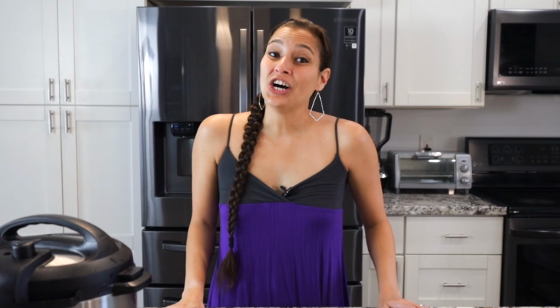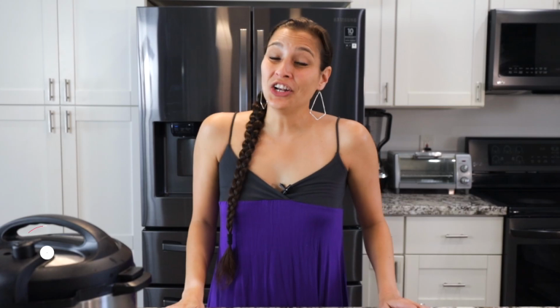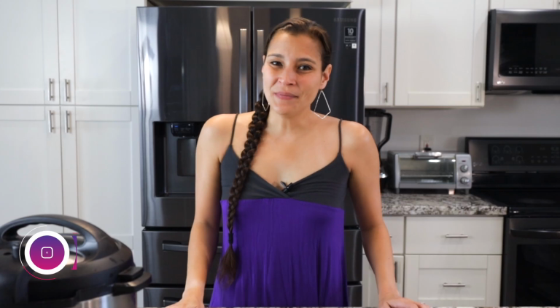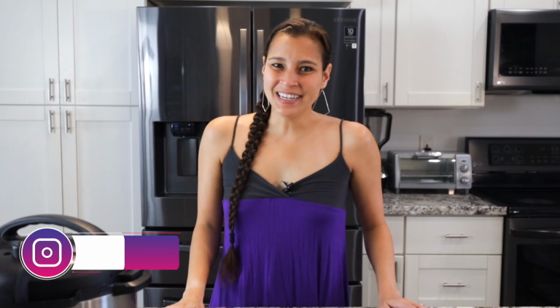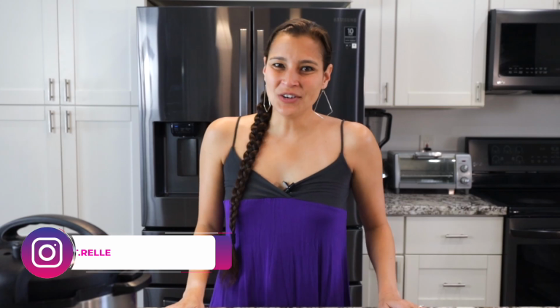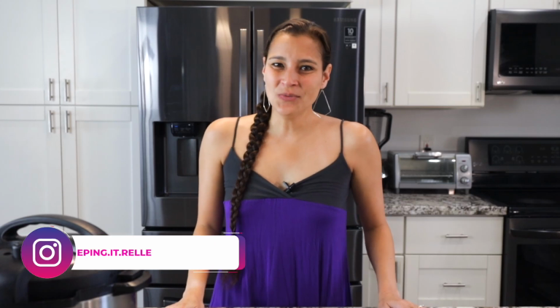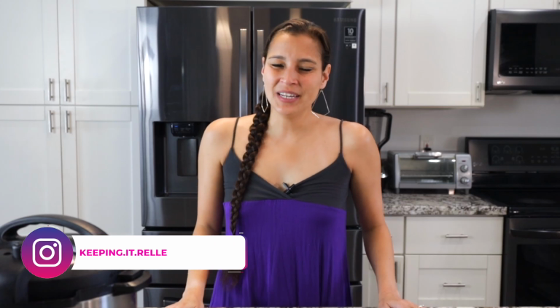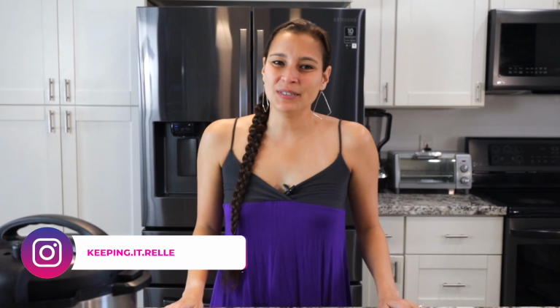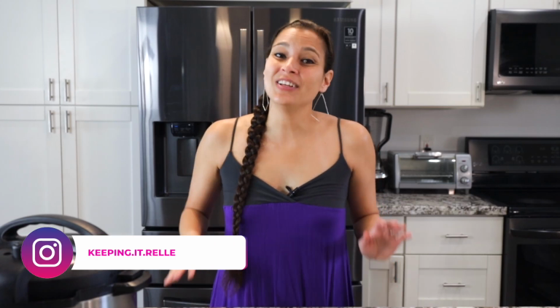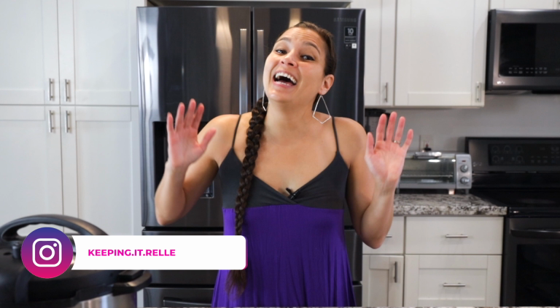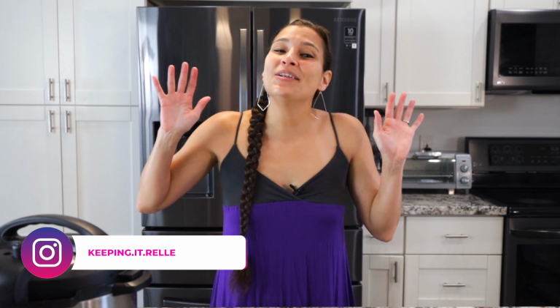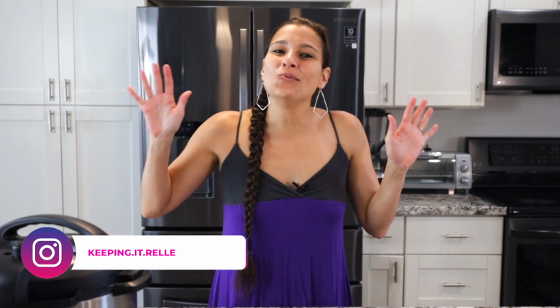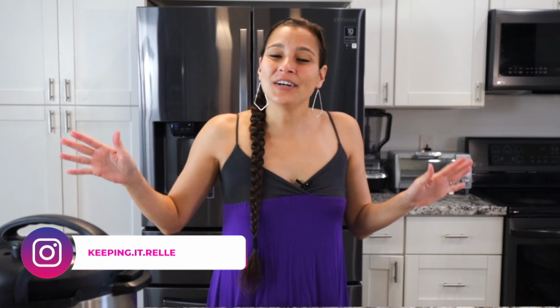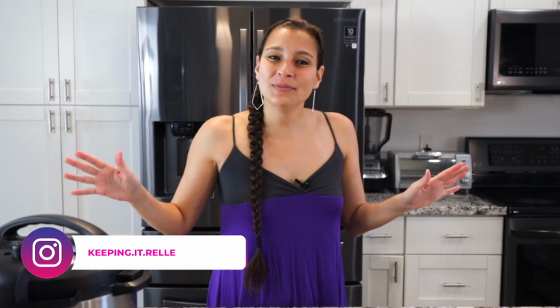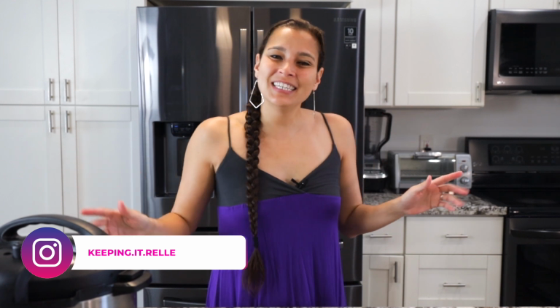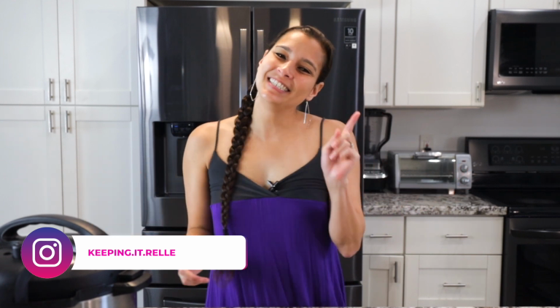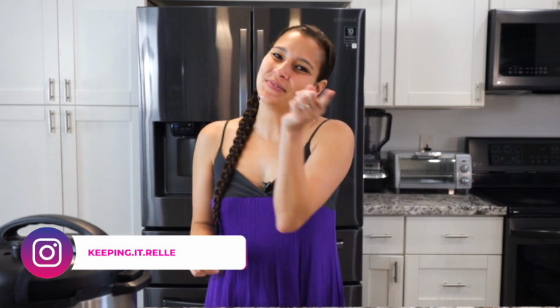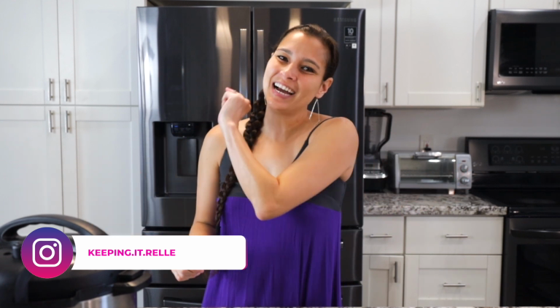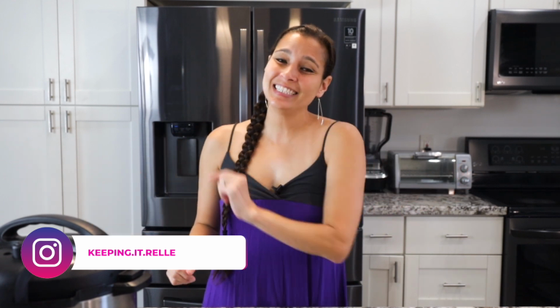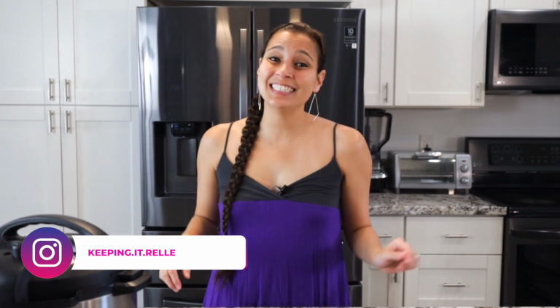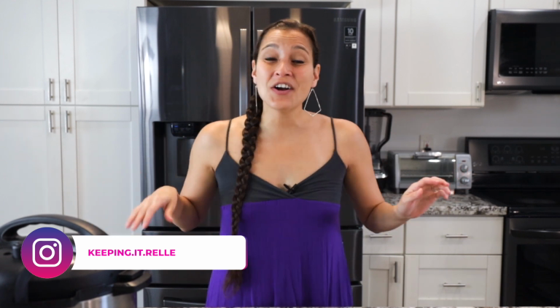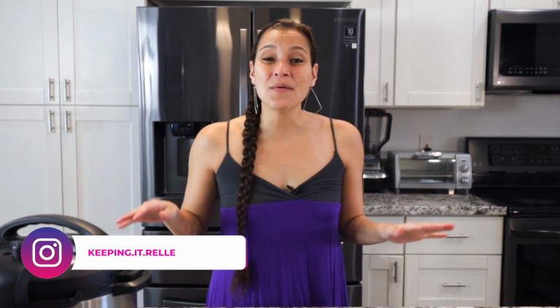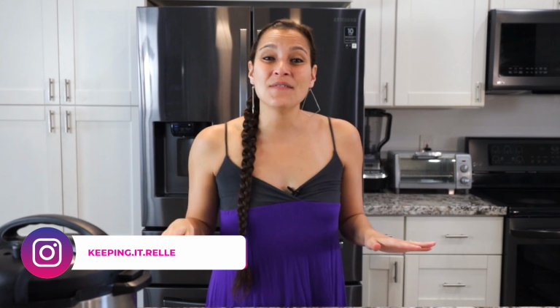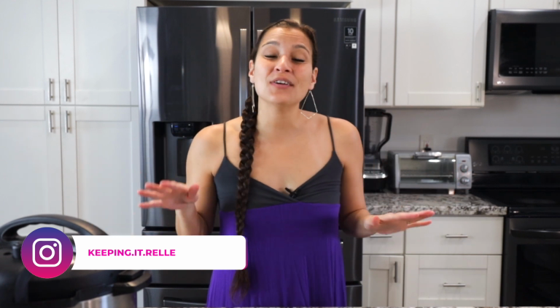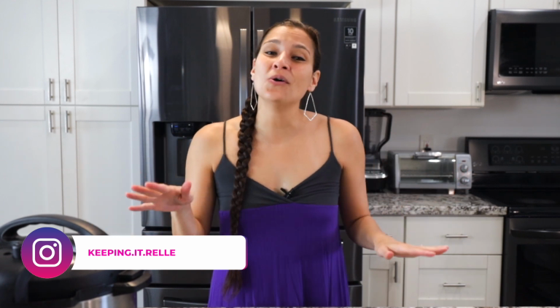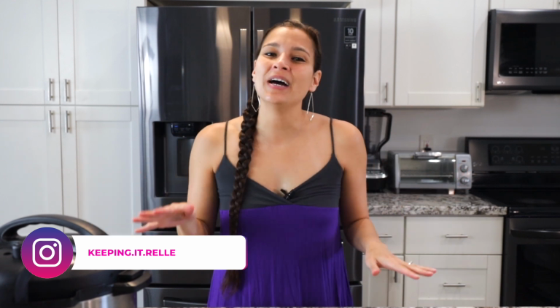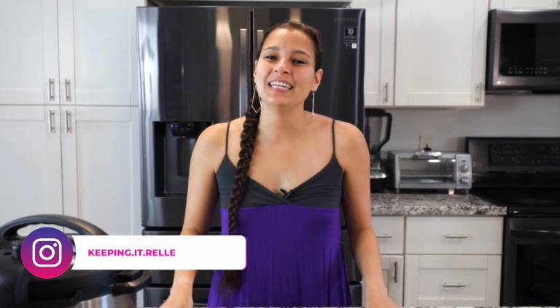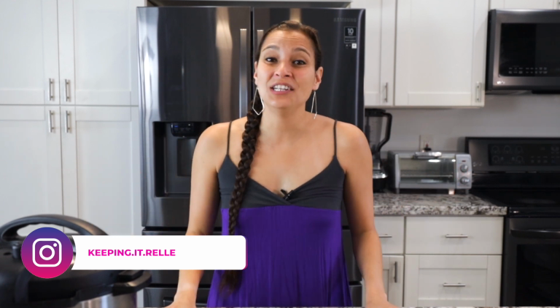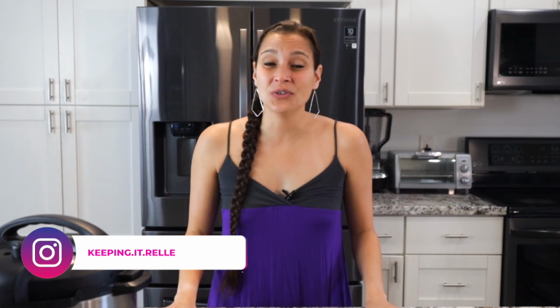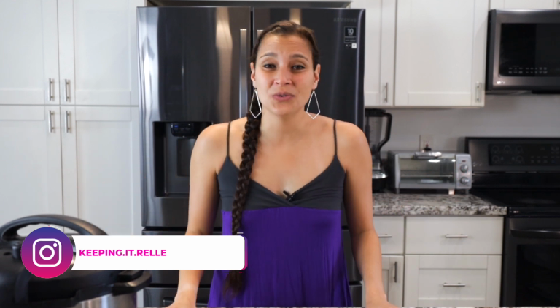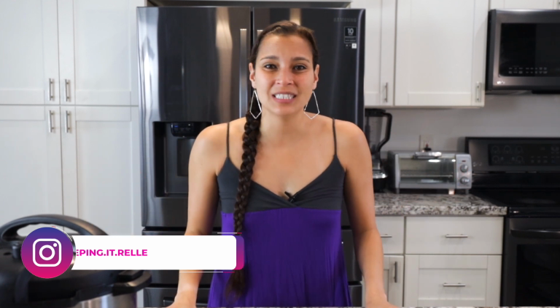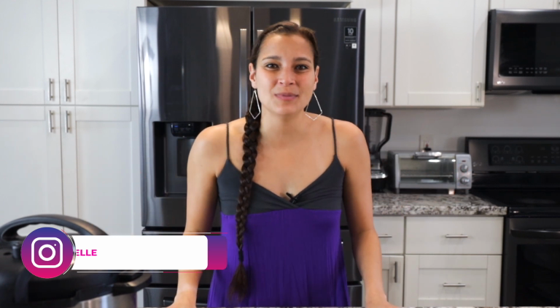Aloha mai kākou, my name is Rael and welcome to my kitchen, where I like to share all my favorite Hawaiian and local recipes.